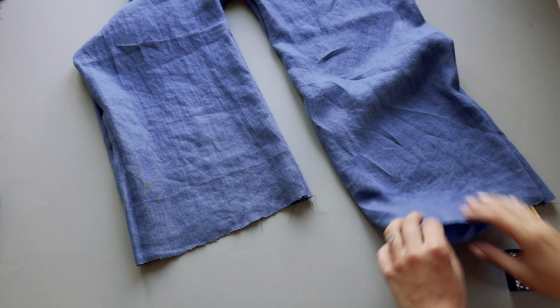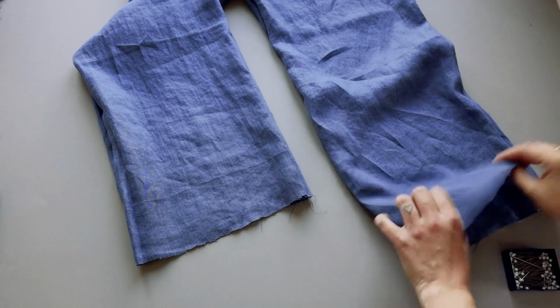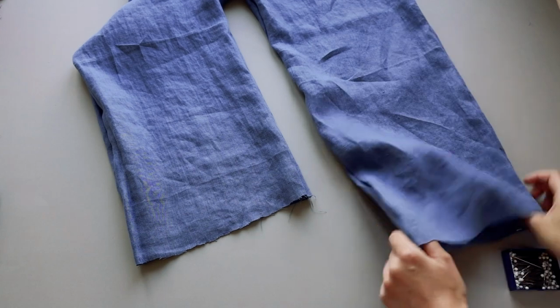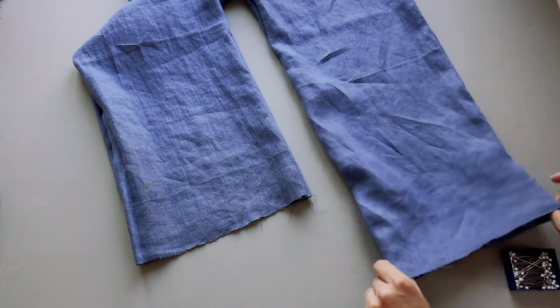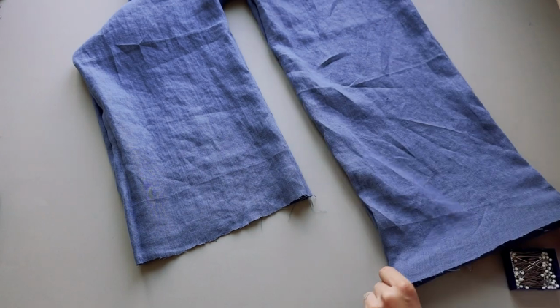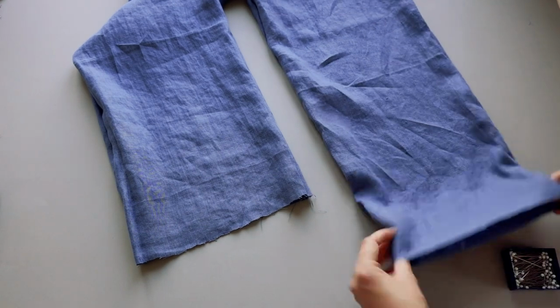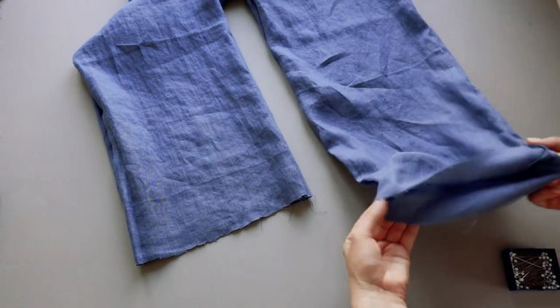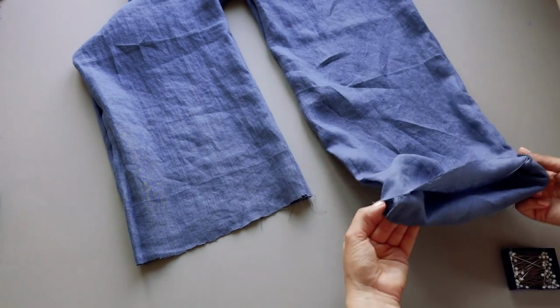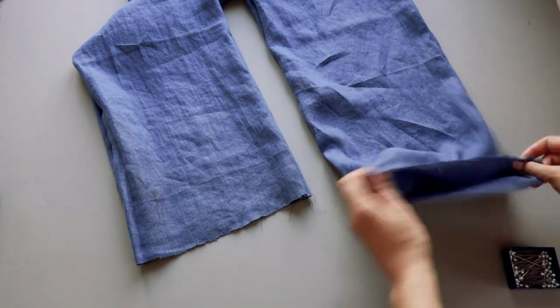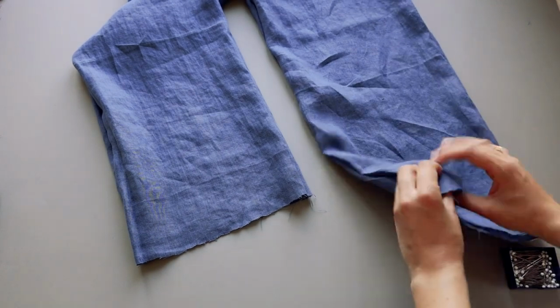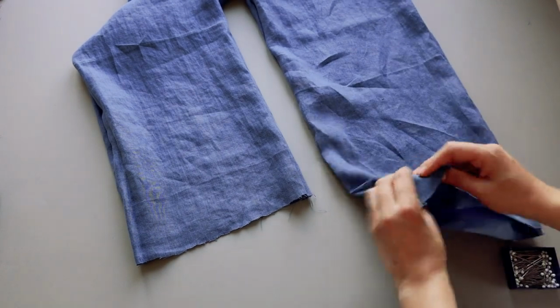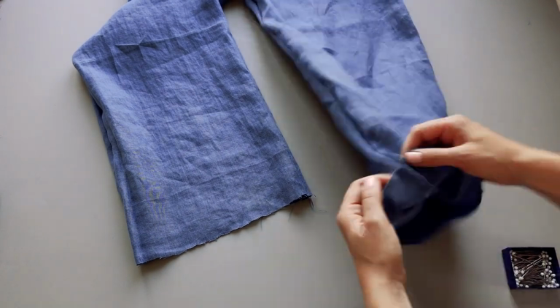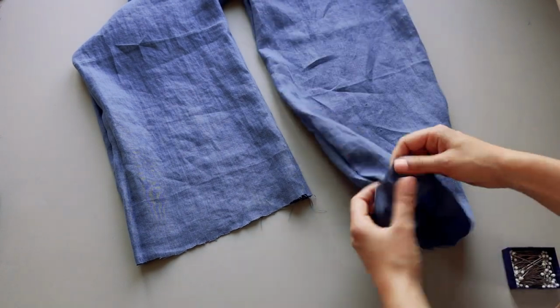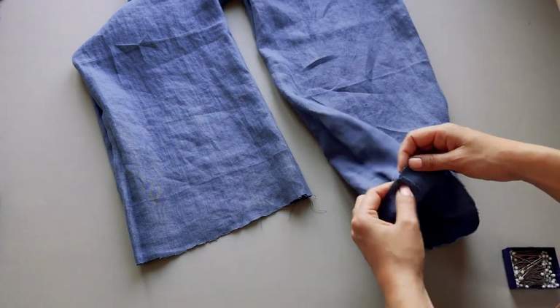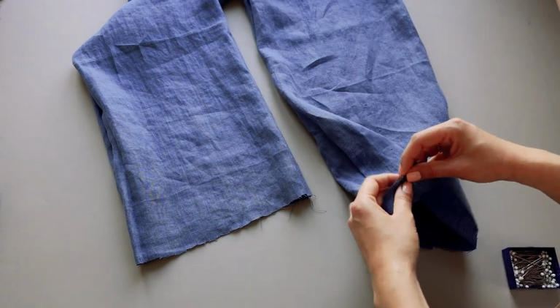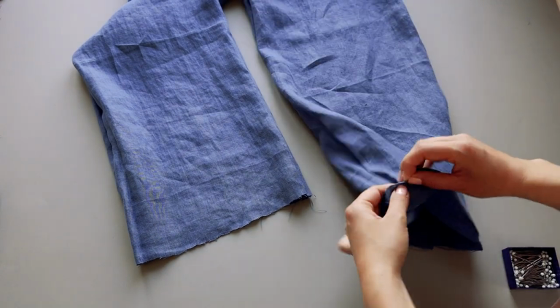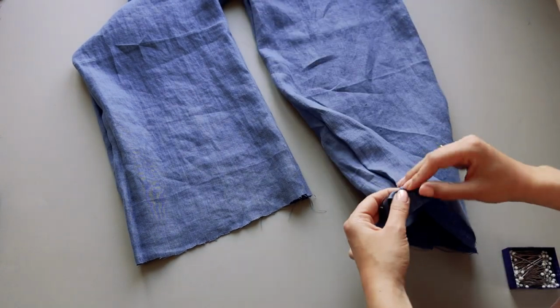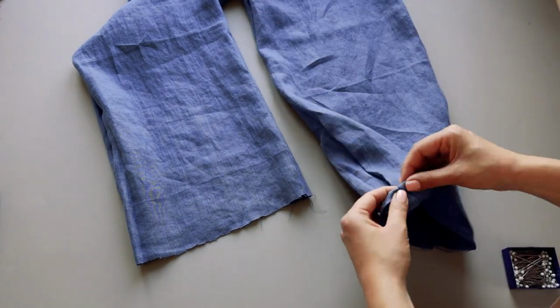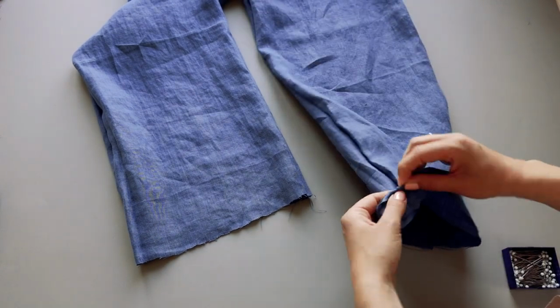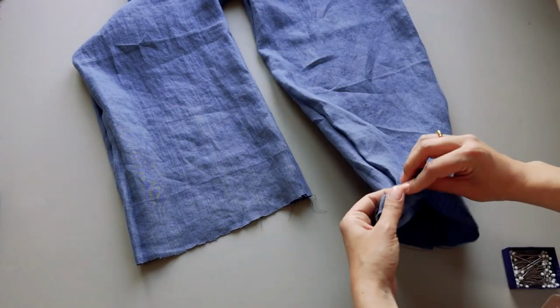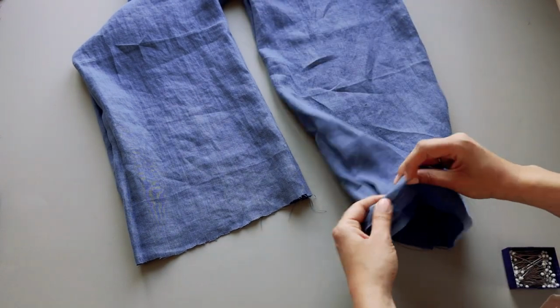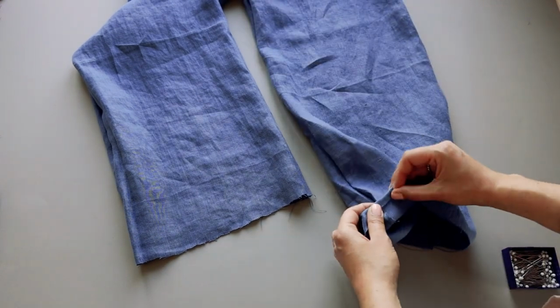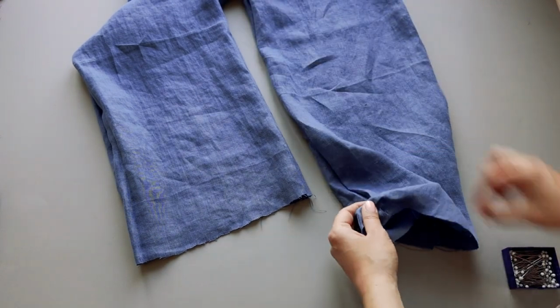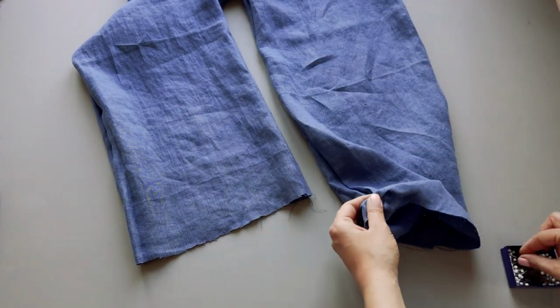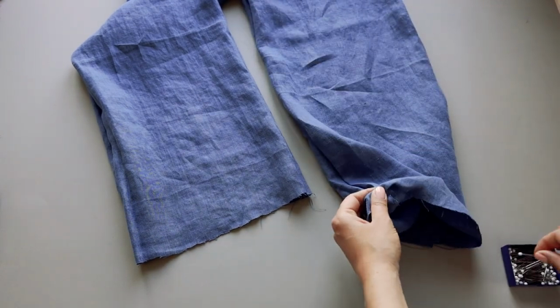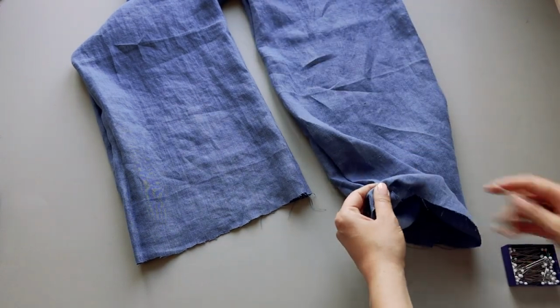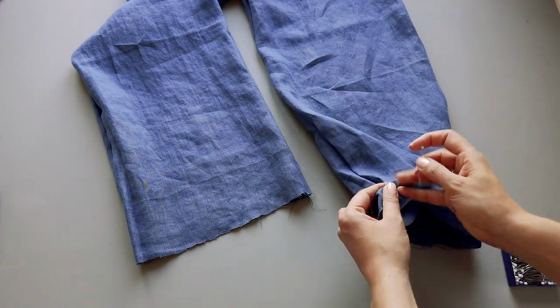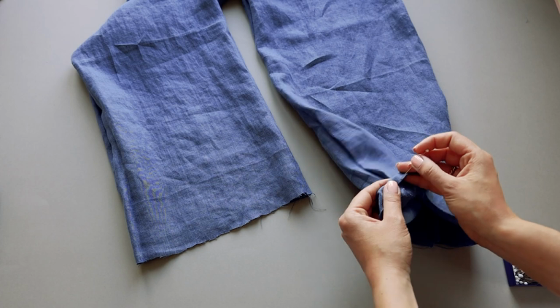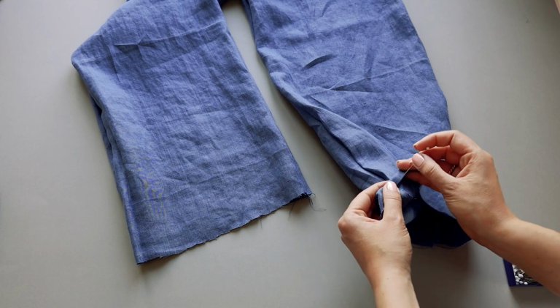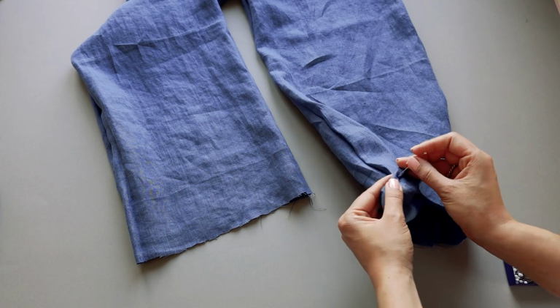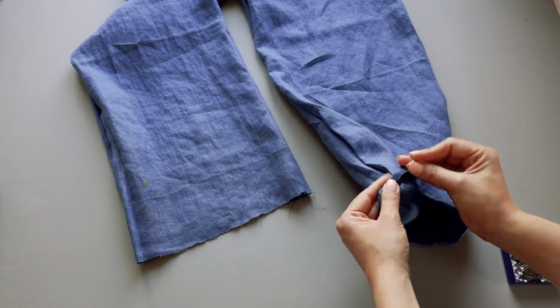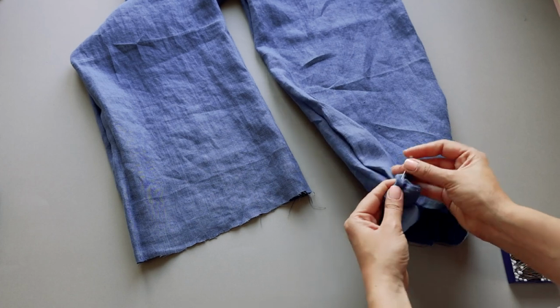Moving on to the hem of the trousers — fold the edge twice by approximately 1cm and topstitch.